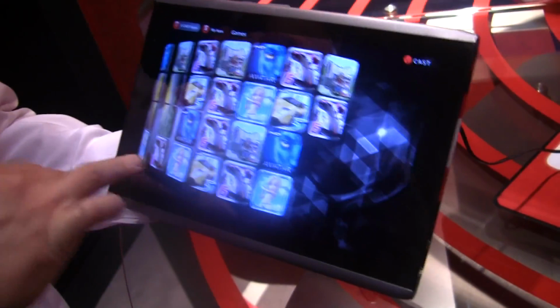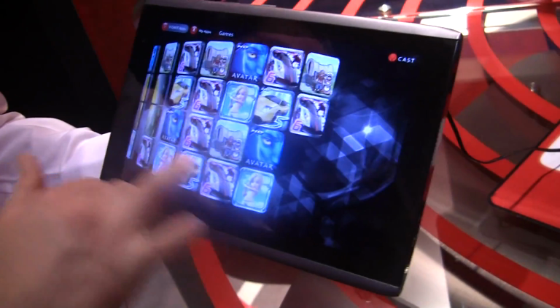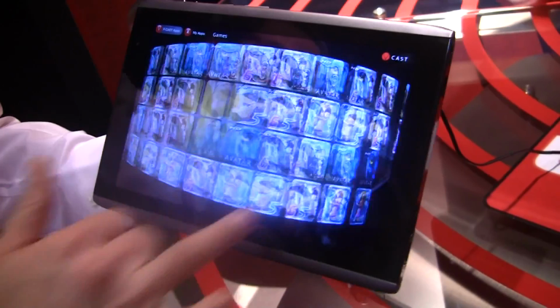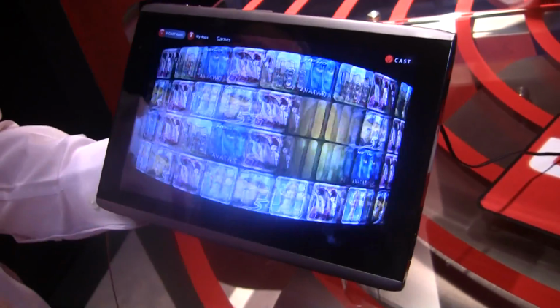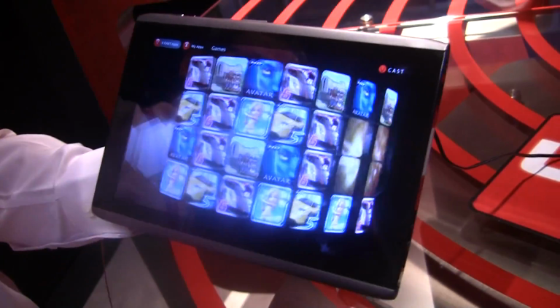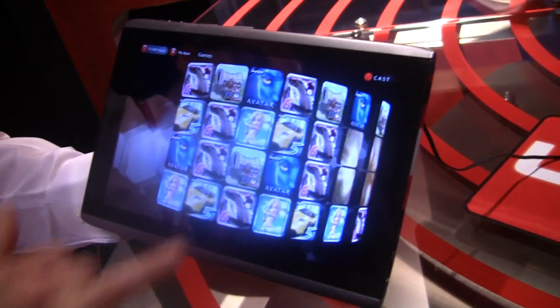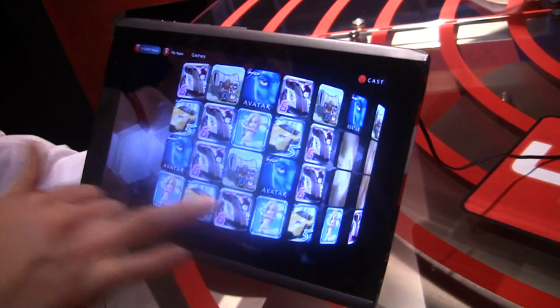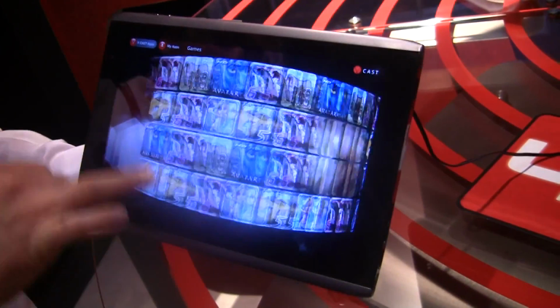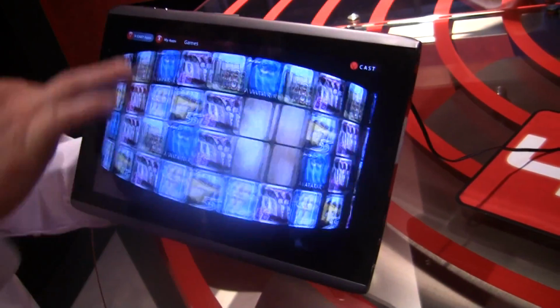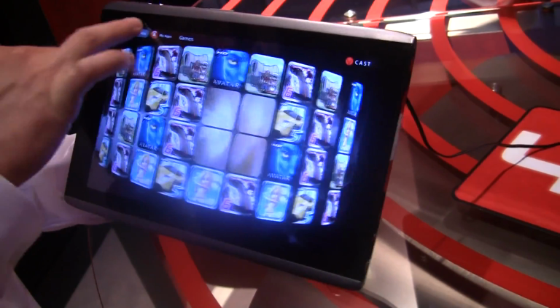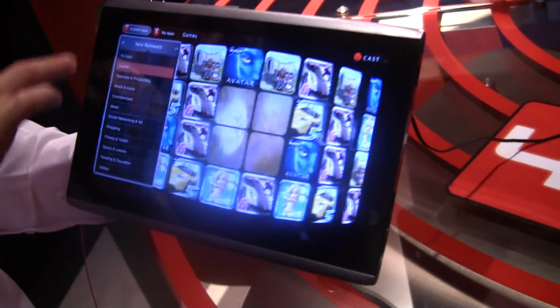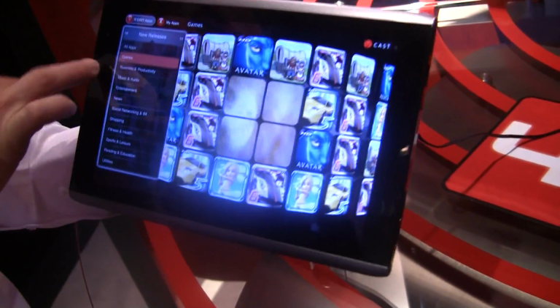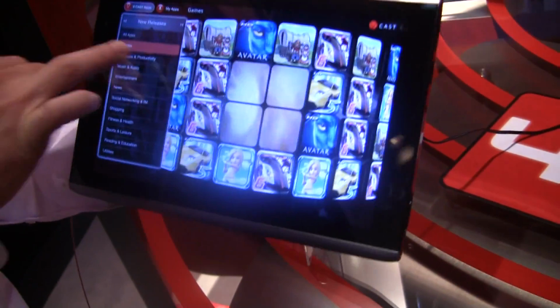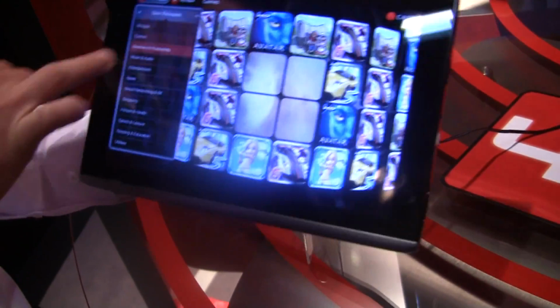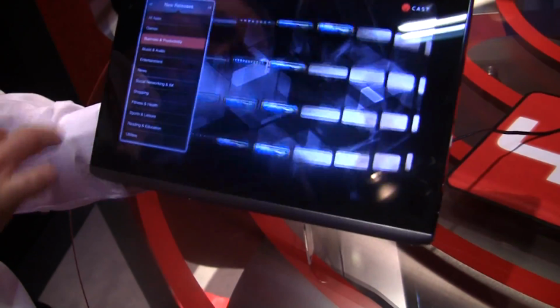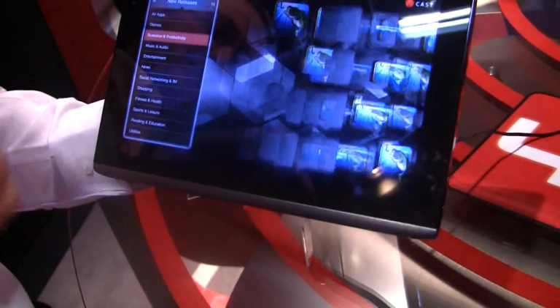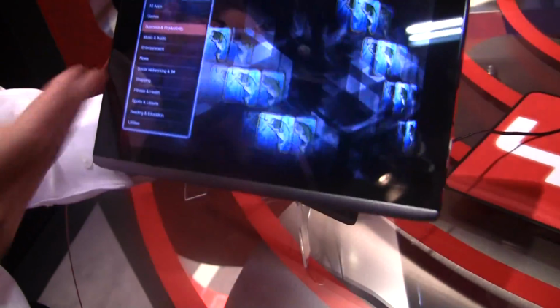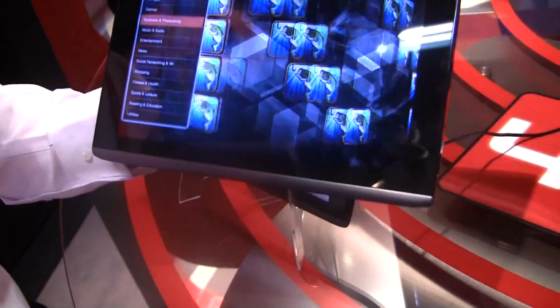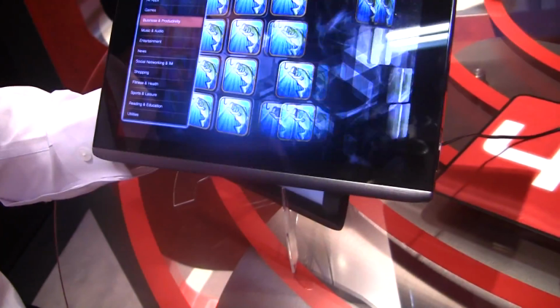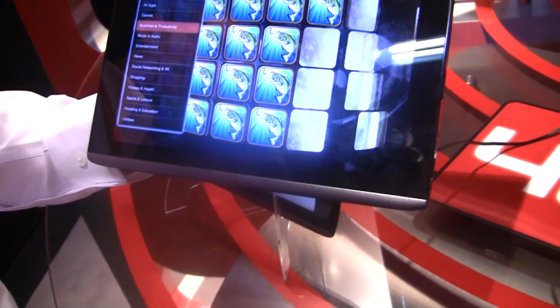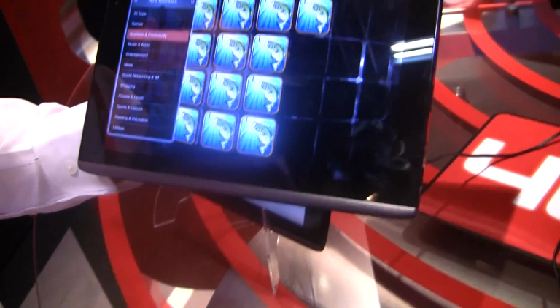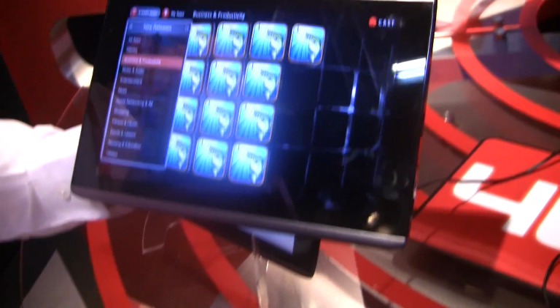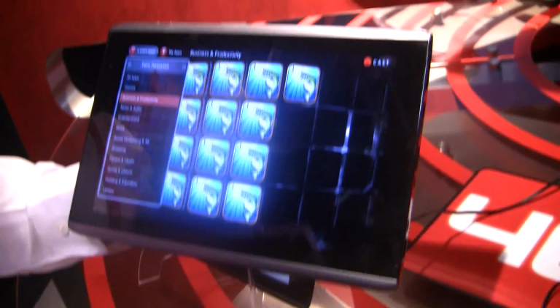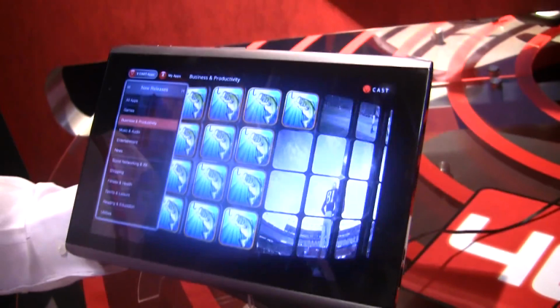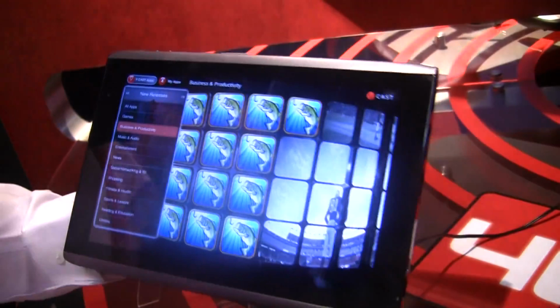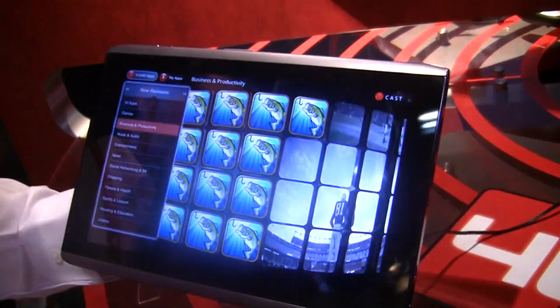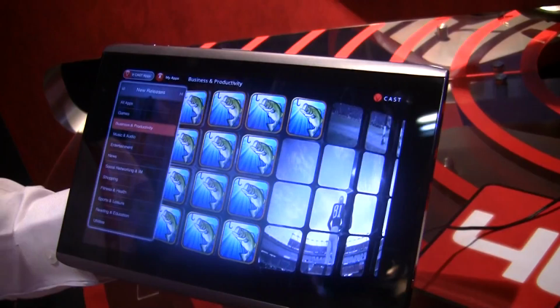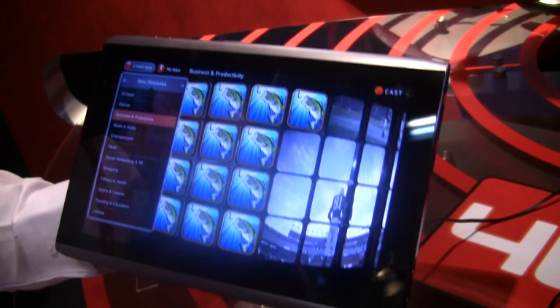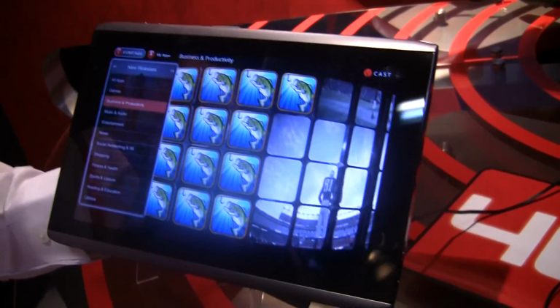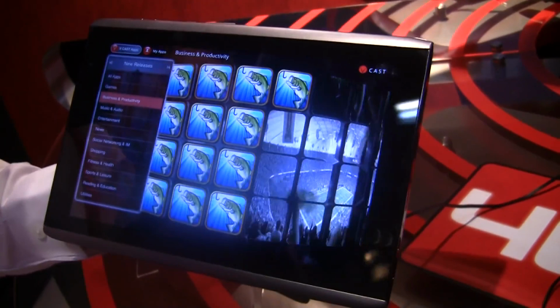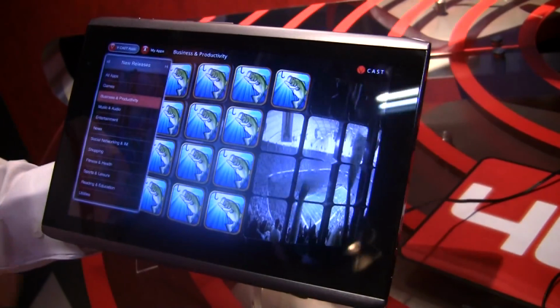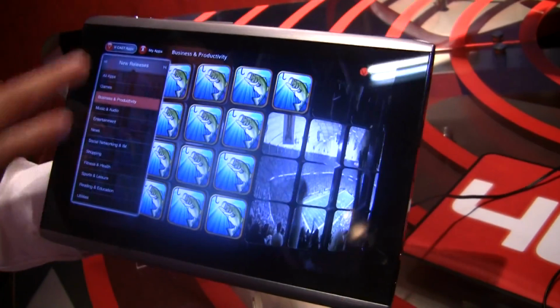Very seamless experience switching between categories. Super quick — you're not waiting for slow load times or waiting for different content.